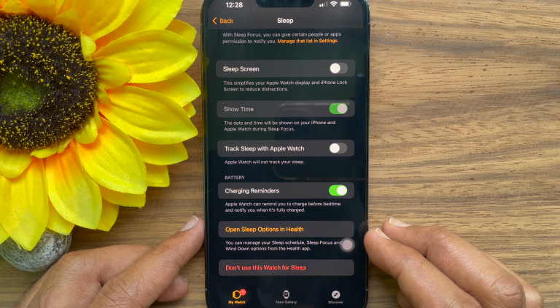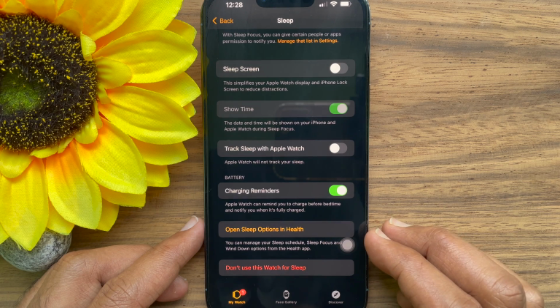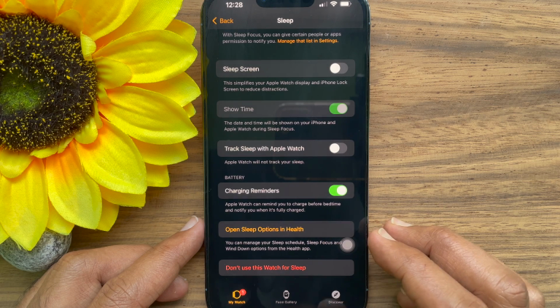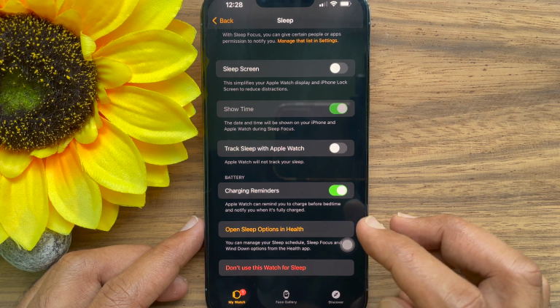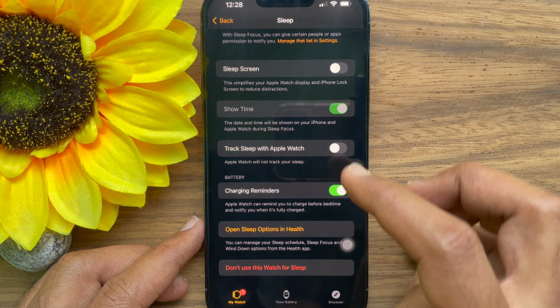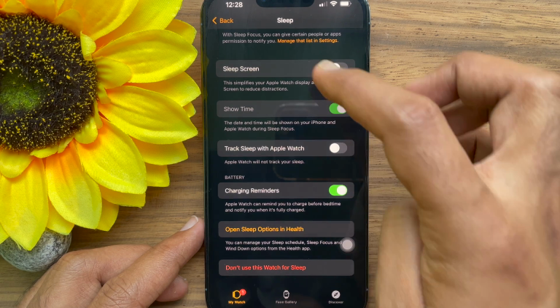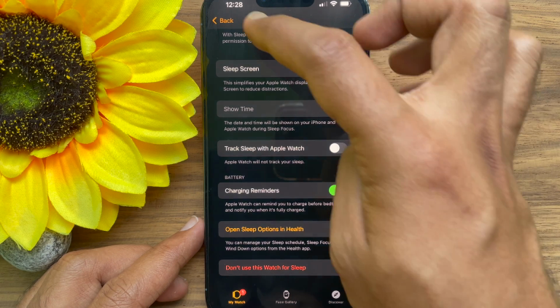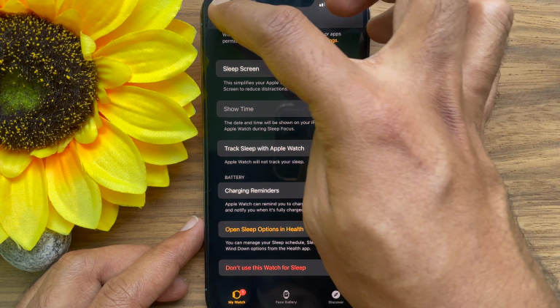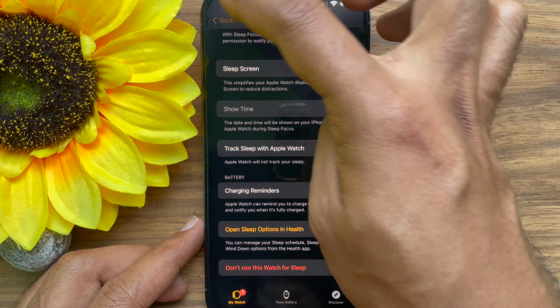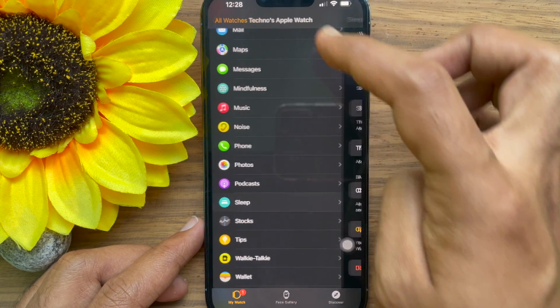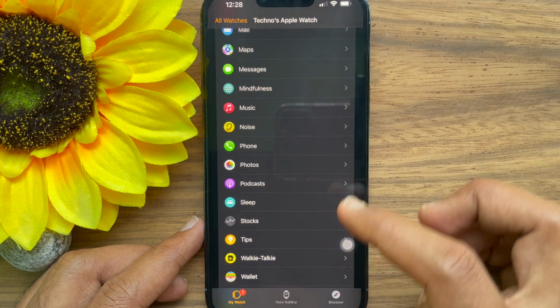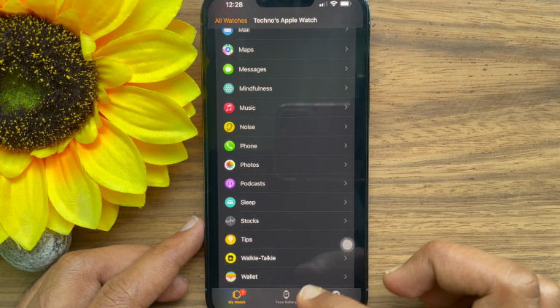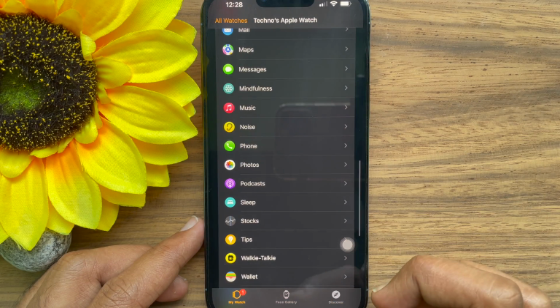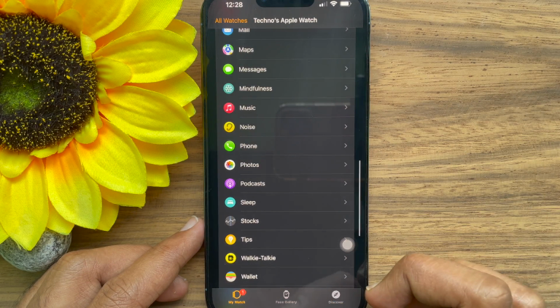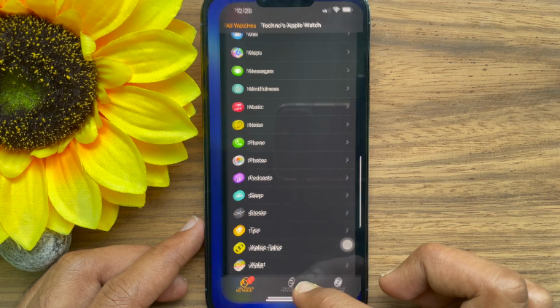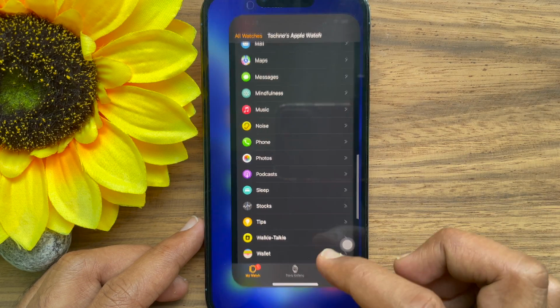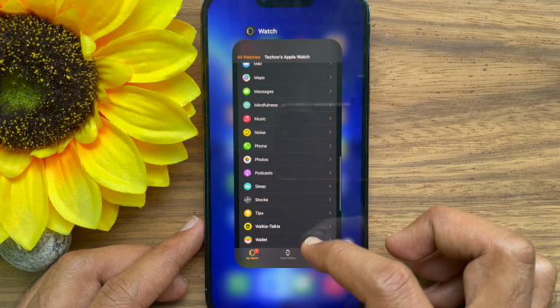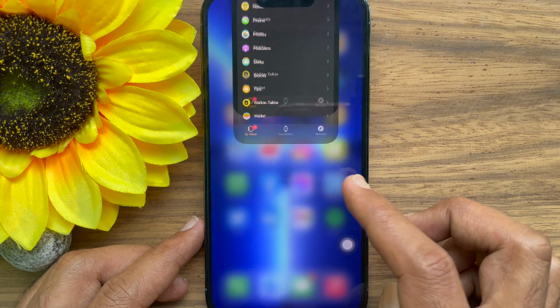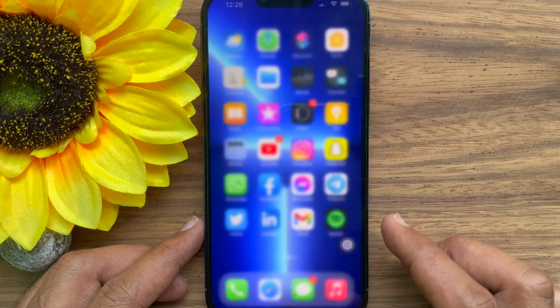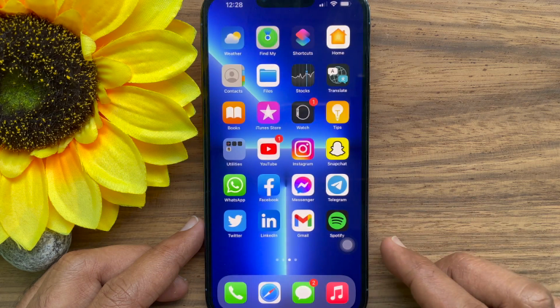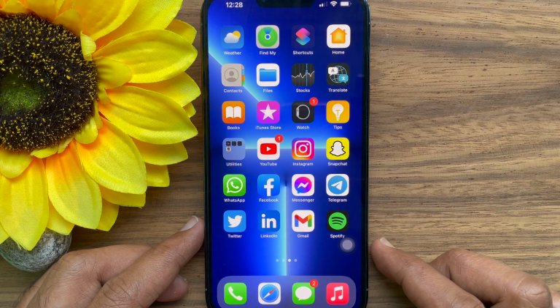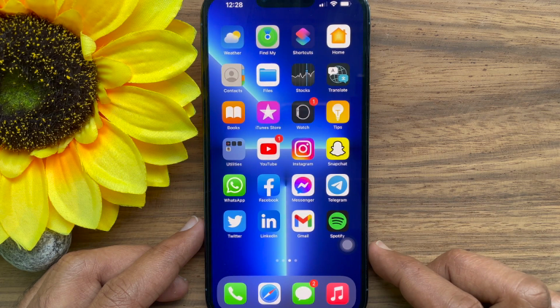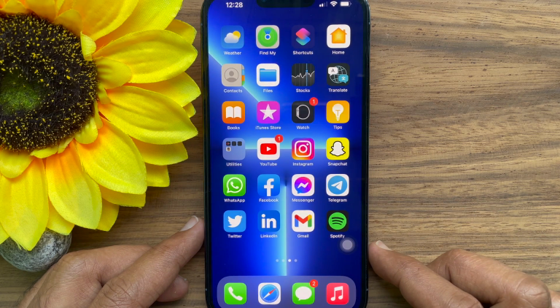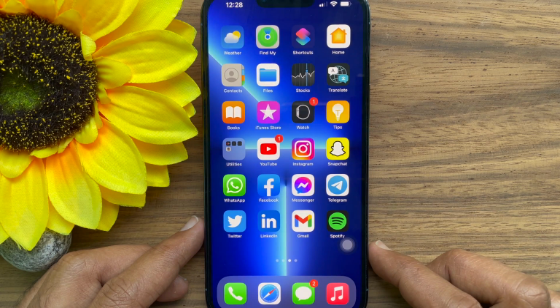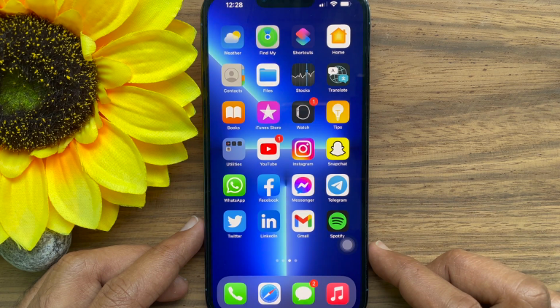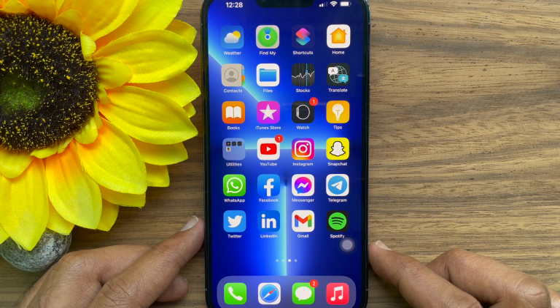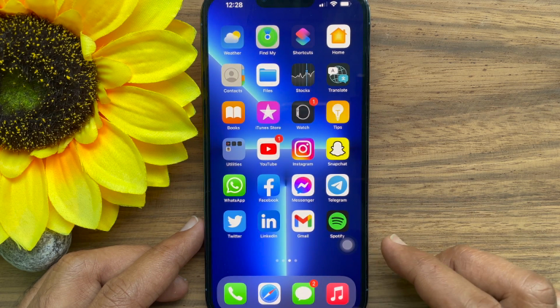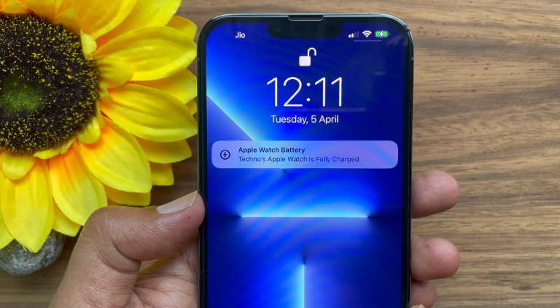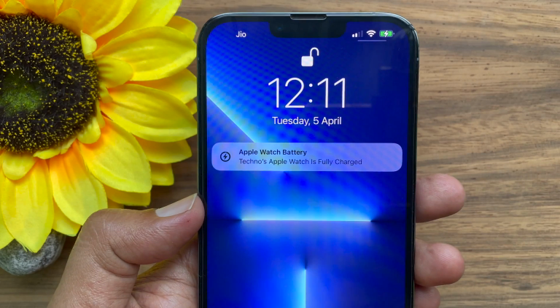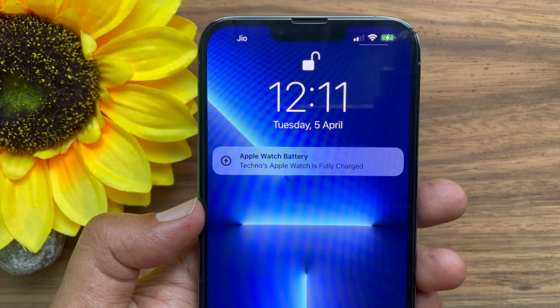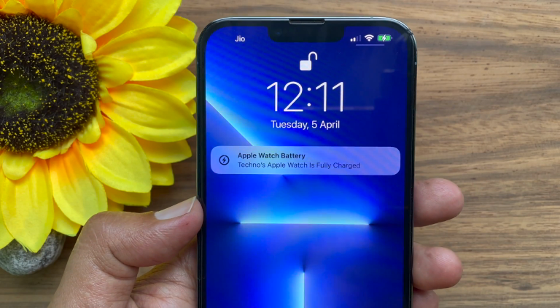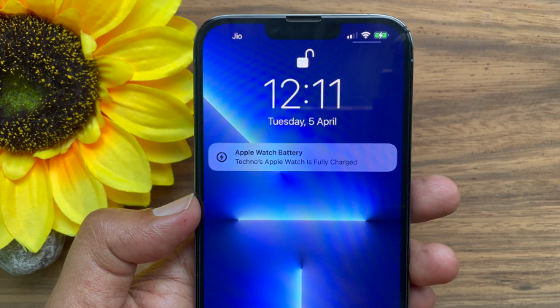That's it. These are the steps to get charging reminders and notifications for Apple Watch.